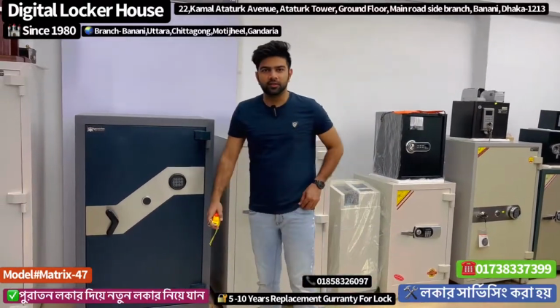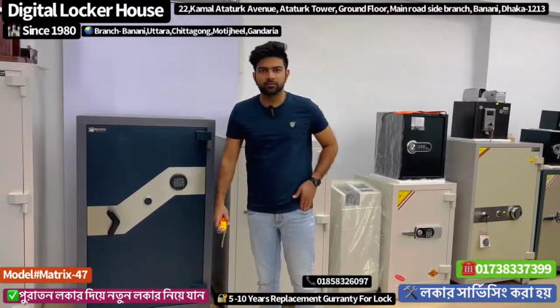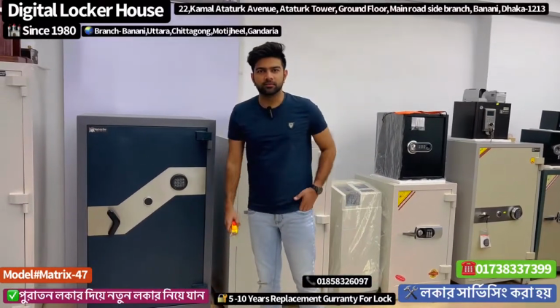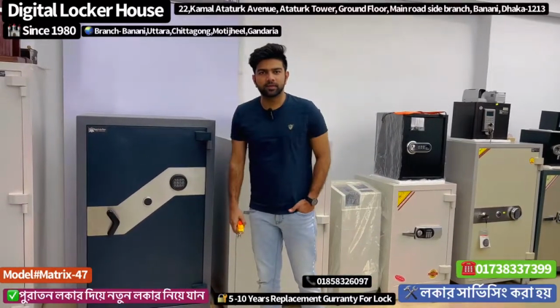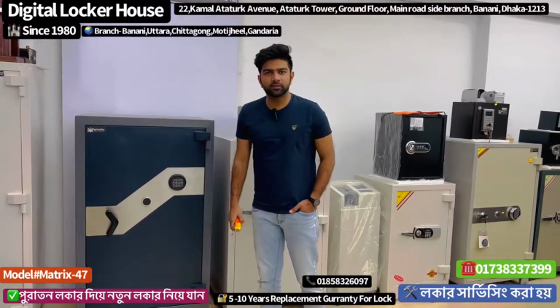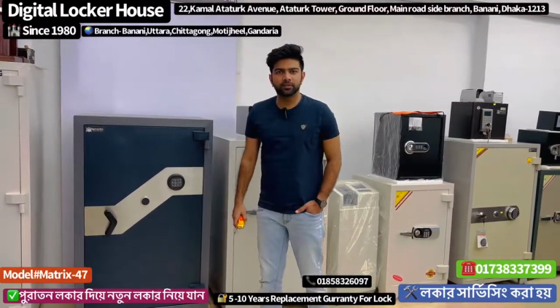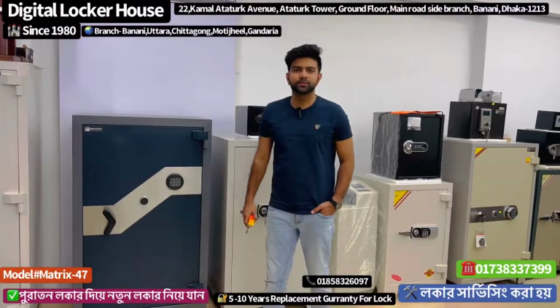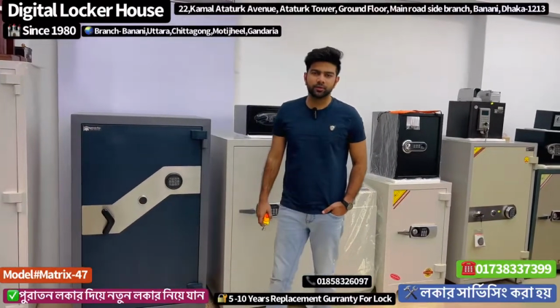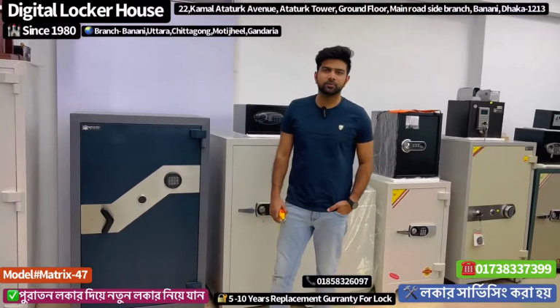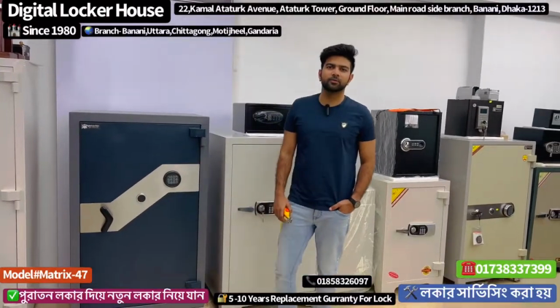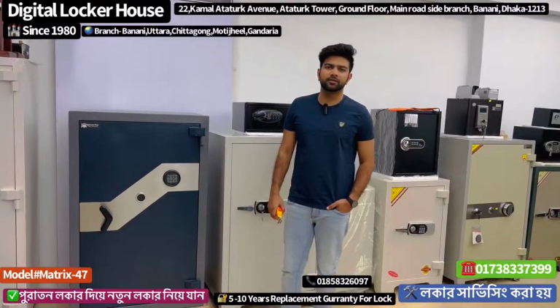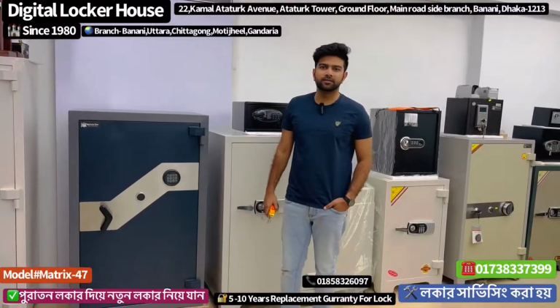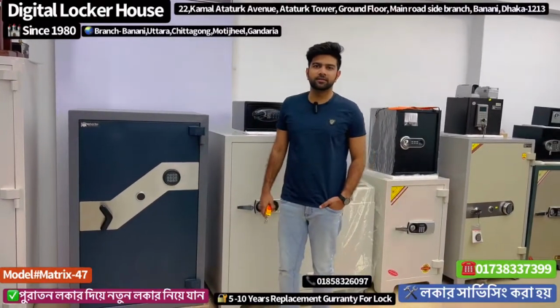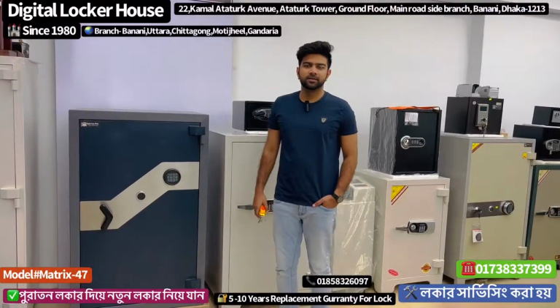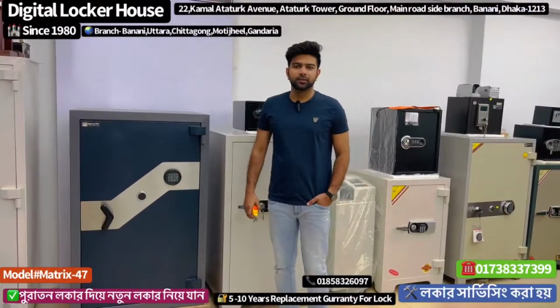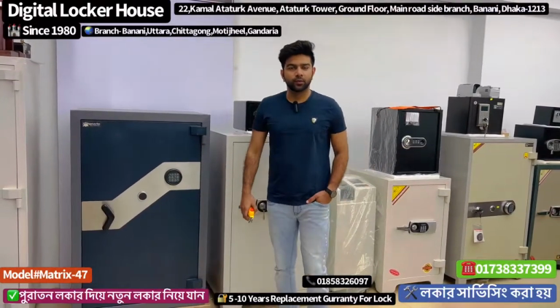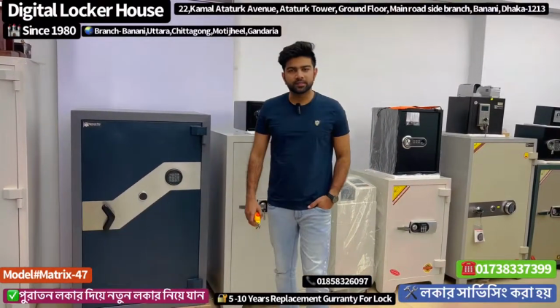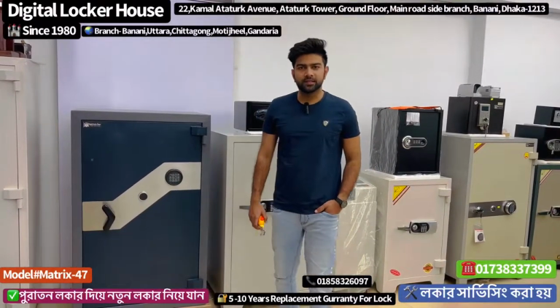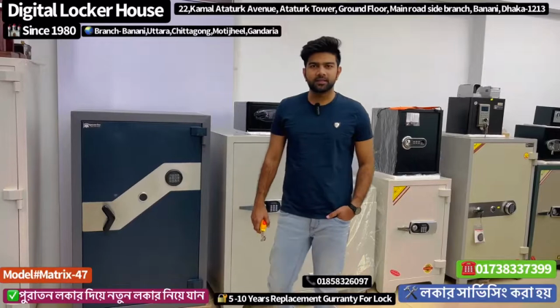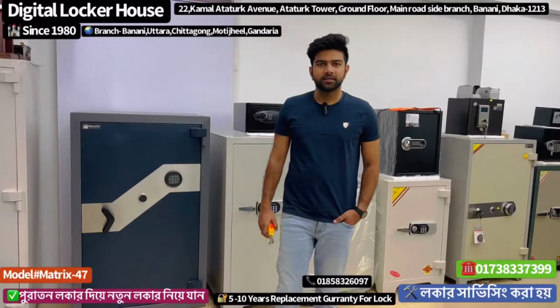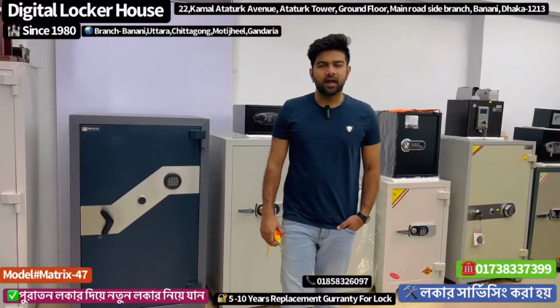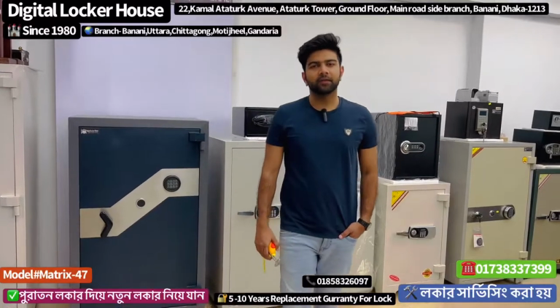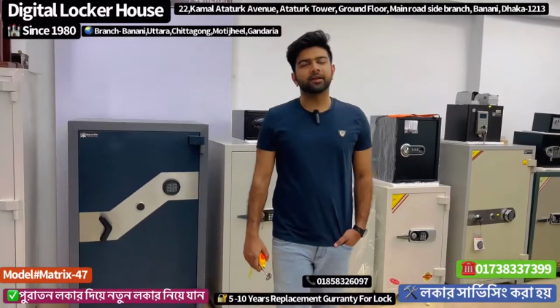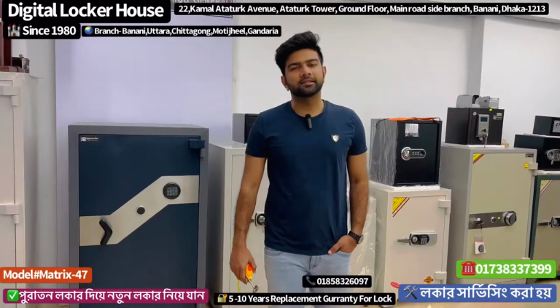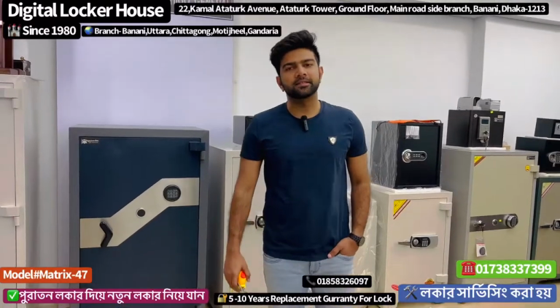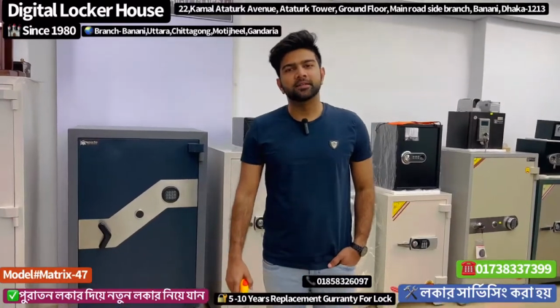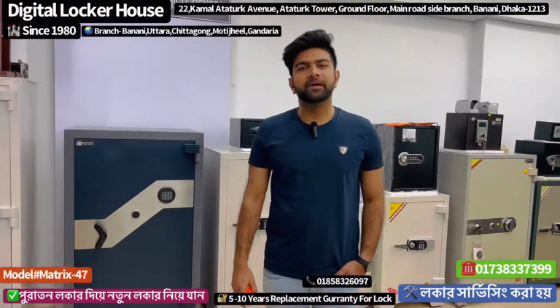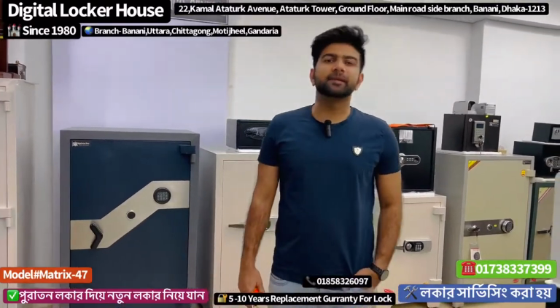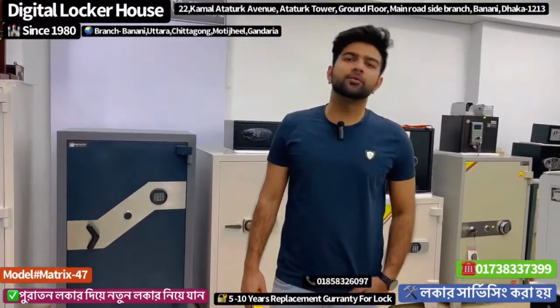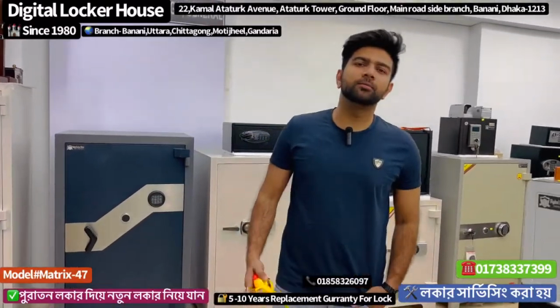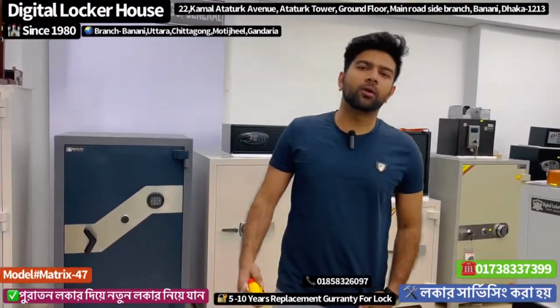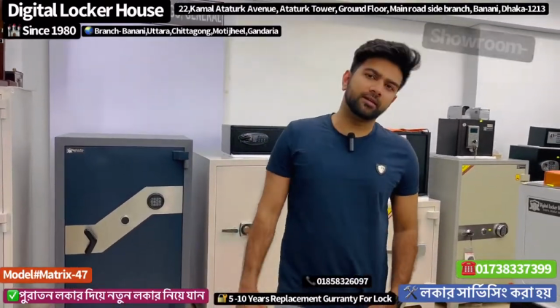Assalamualaikum. Today we are going to be talking about a different location.